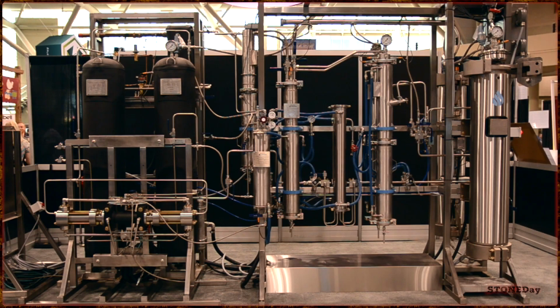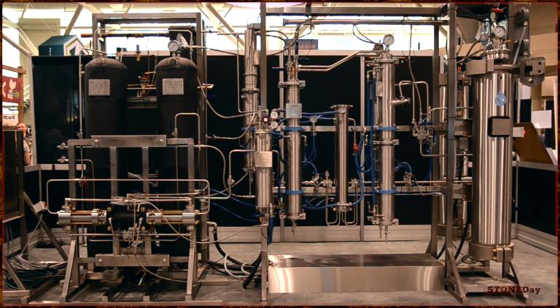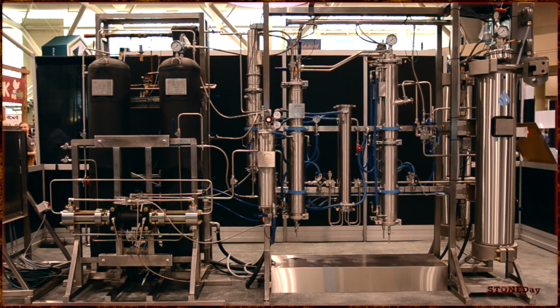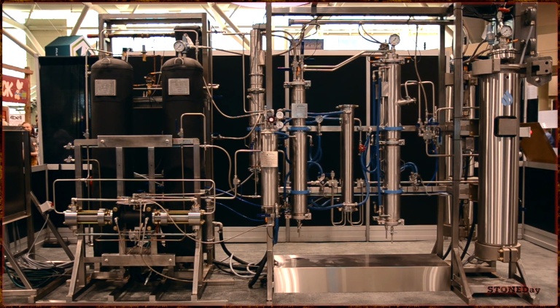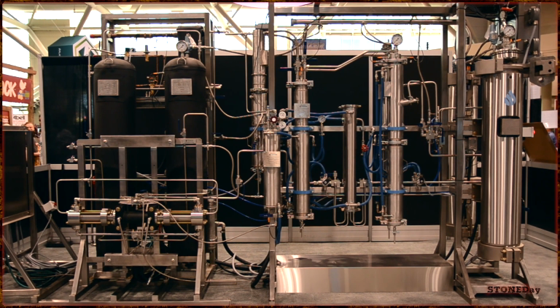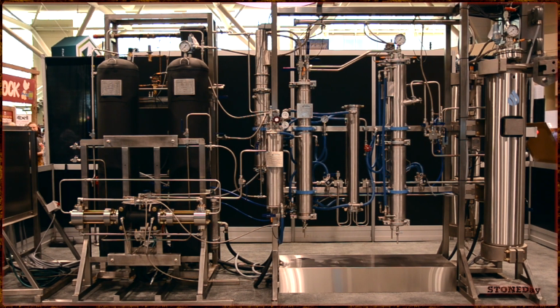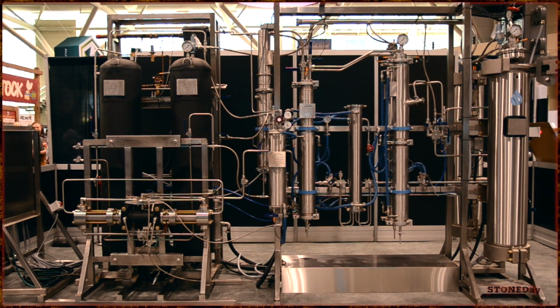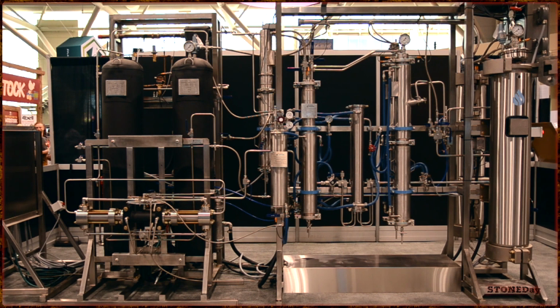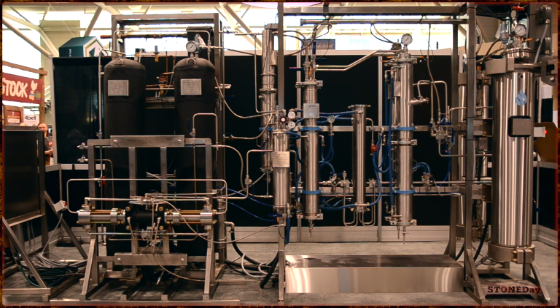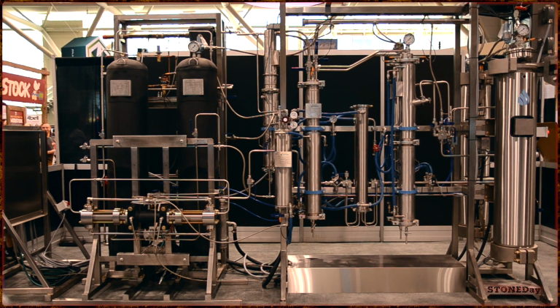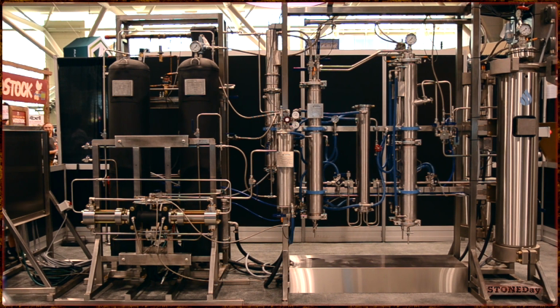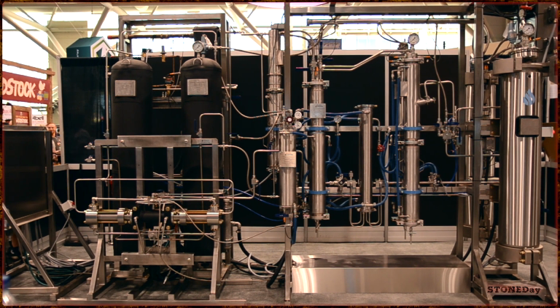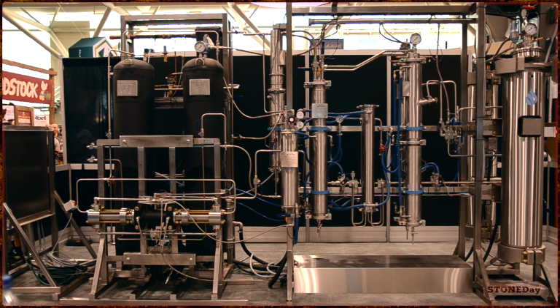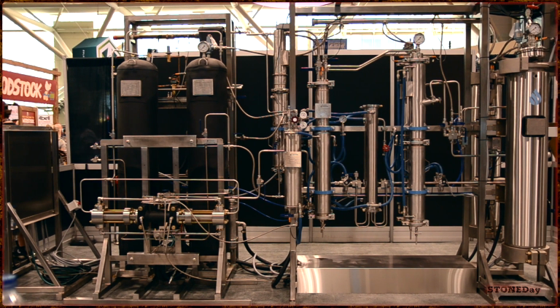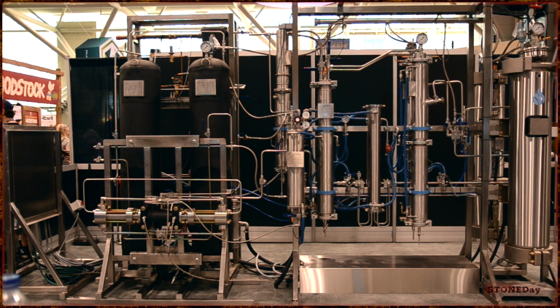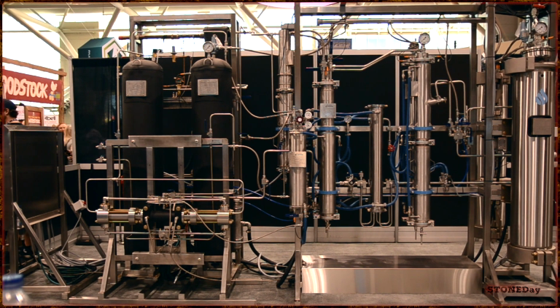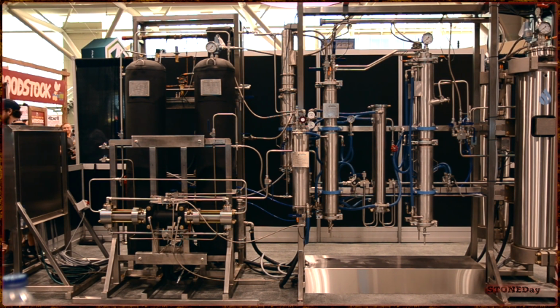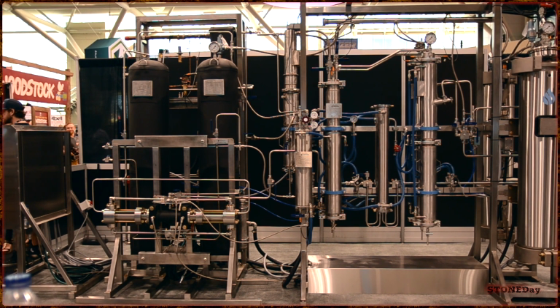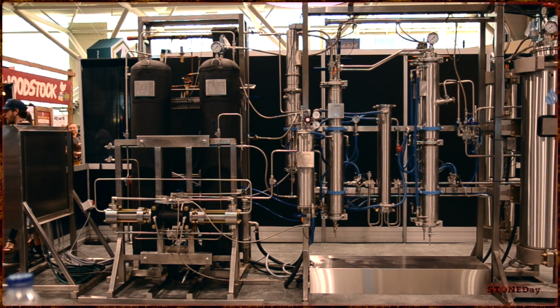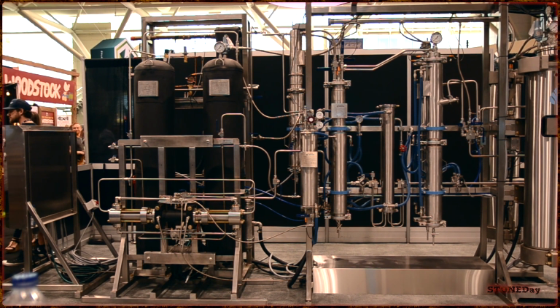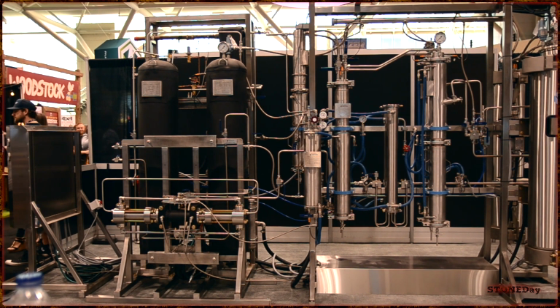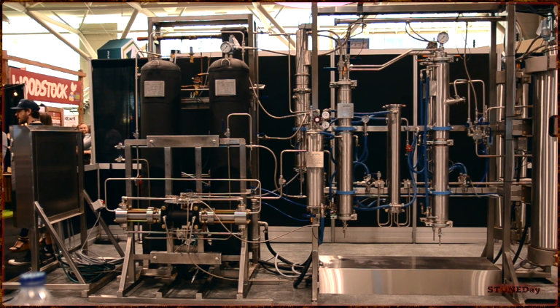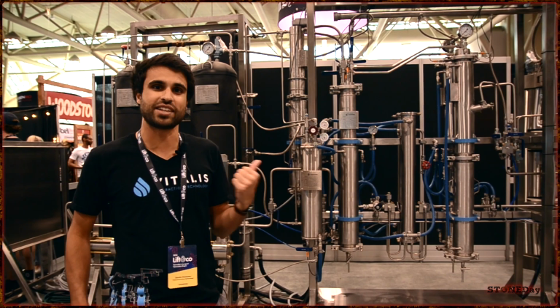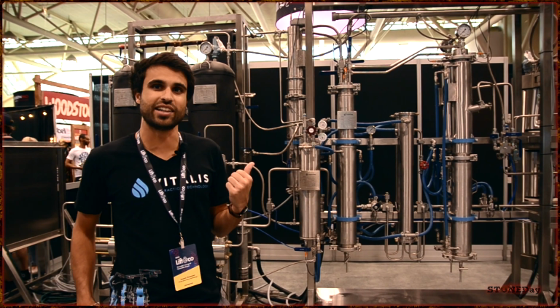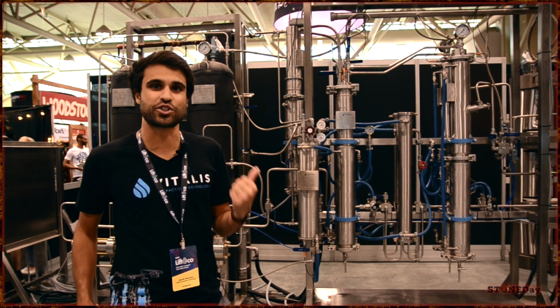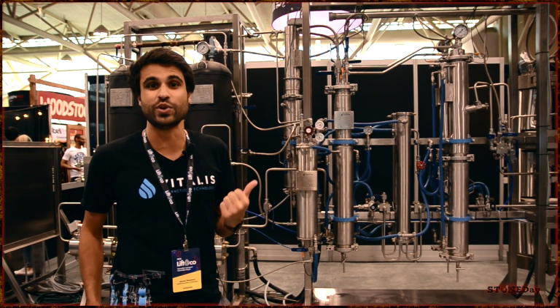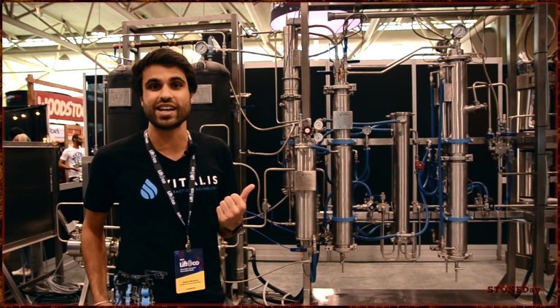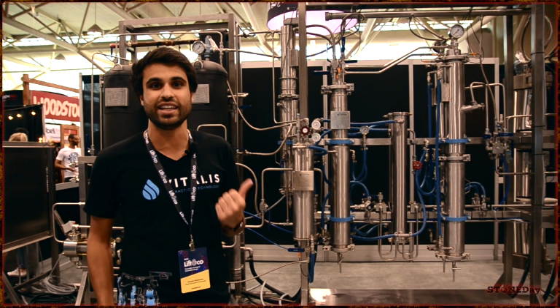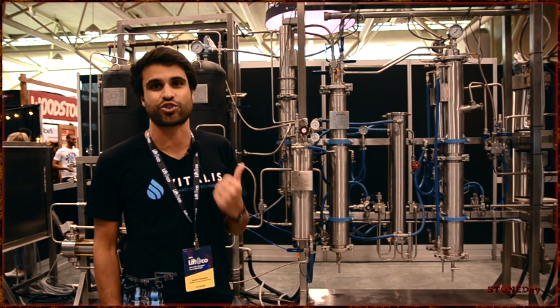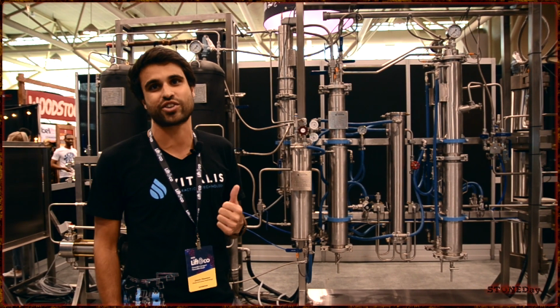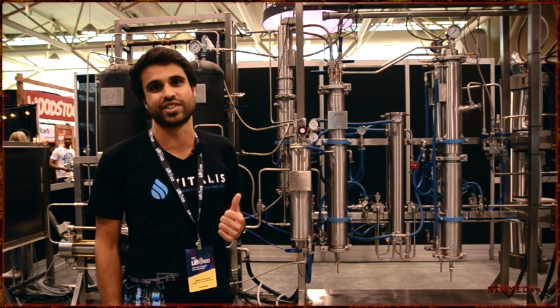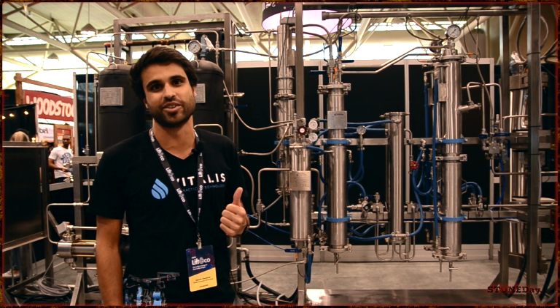Hey guys, my name is Jason Hammer from Vitalis Extraction Technology. This here is the Vitalis Q90 extraction system.